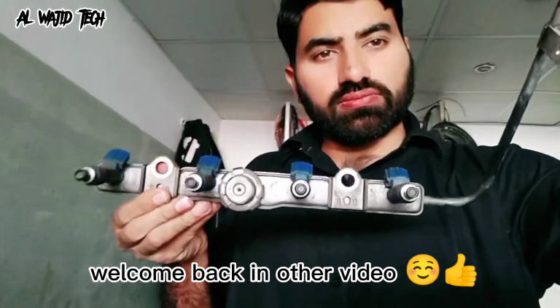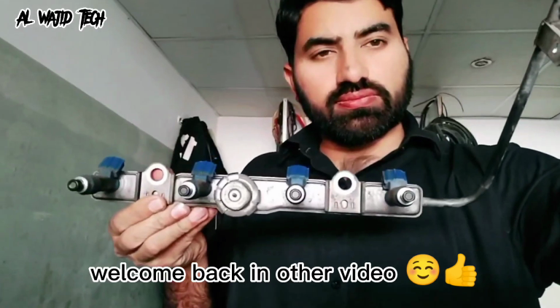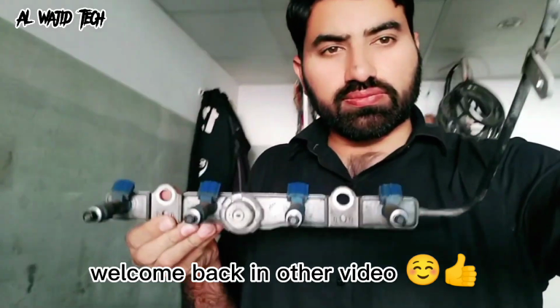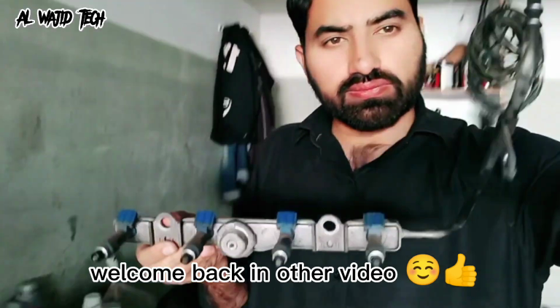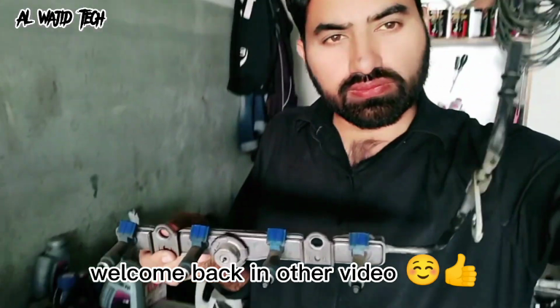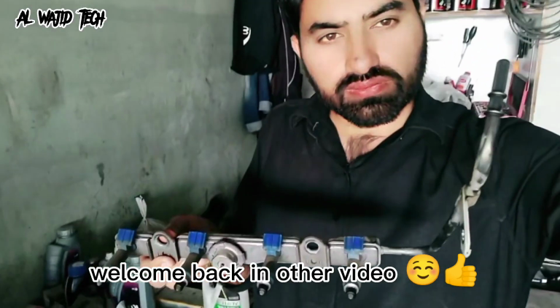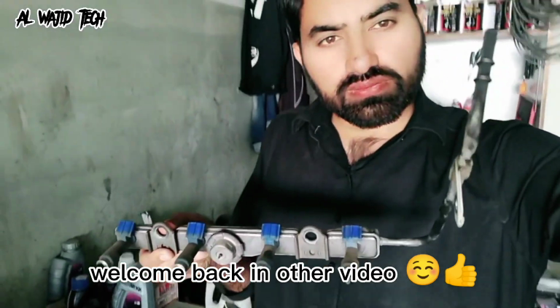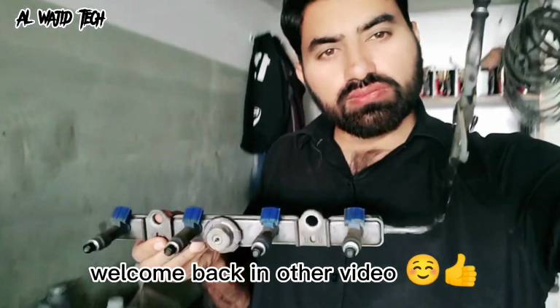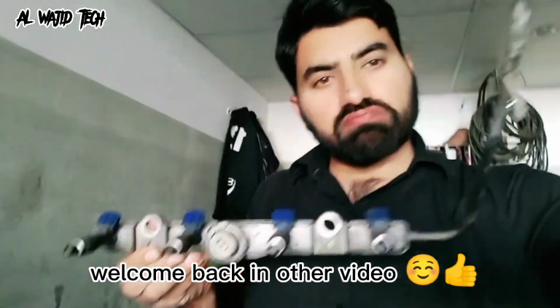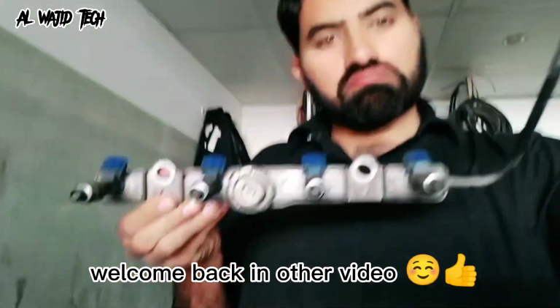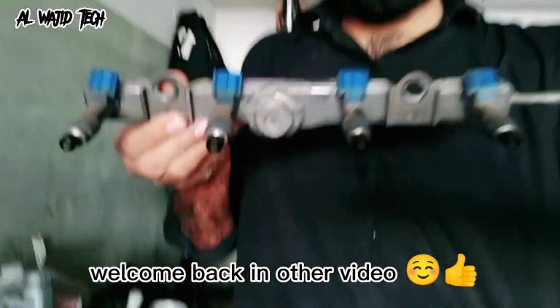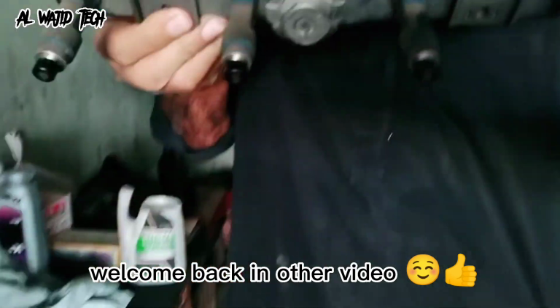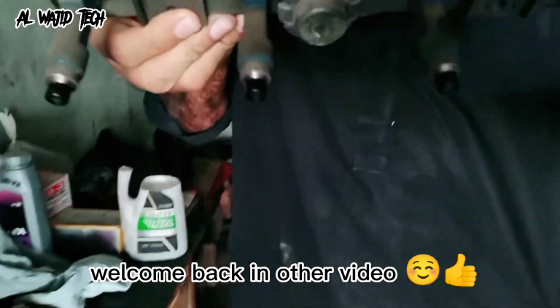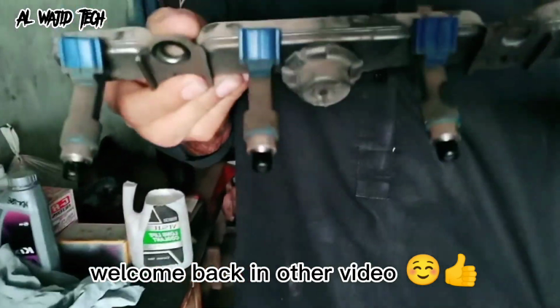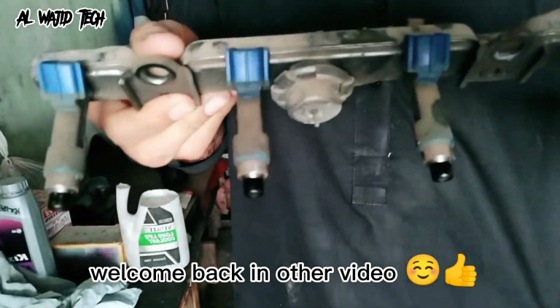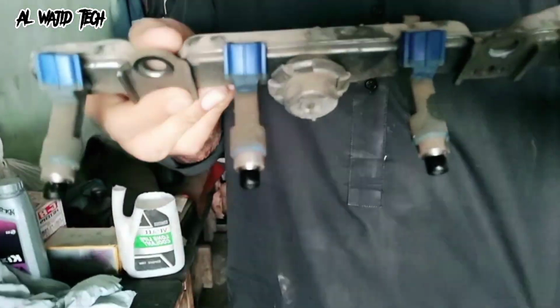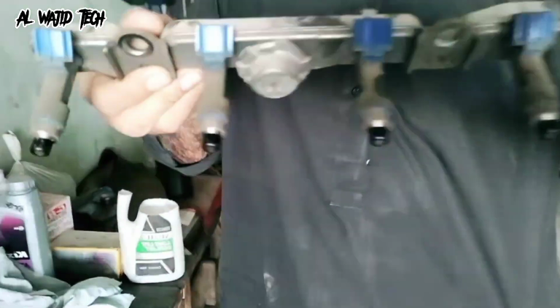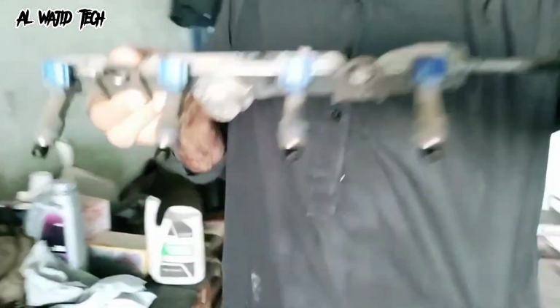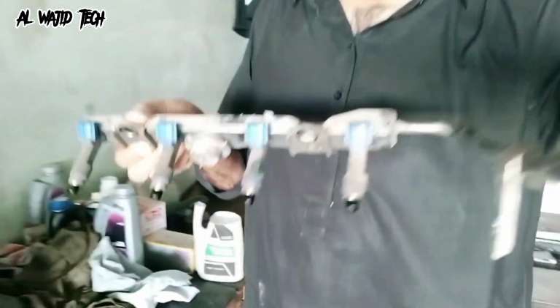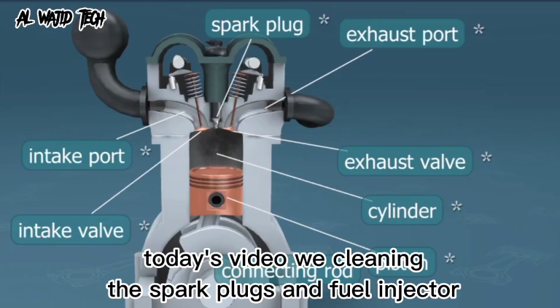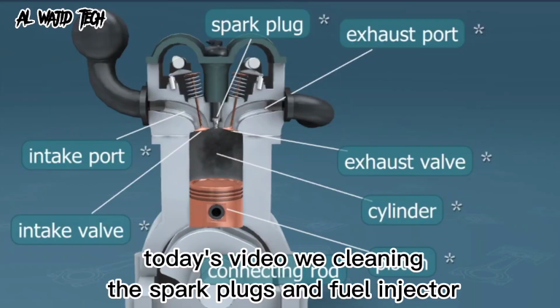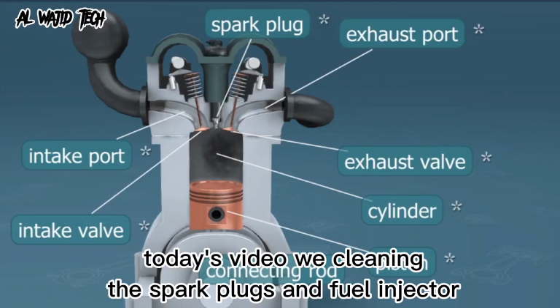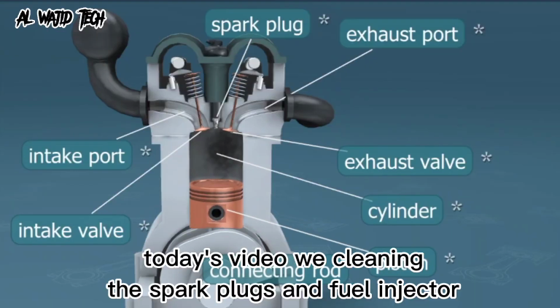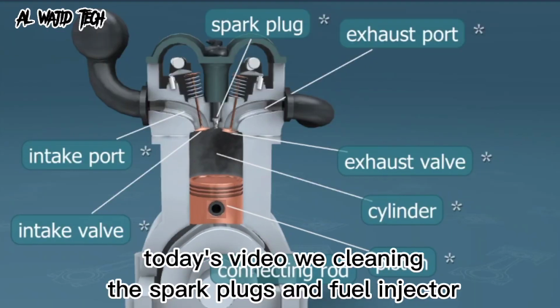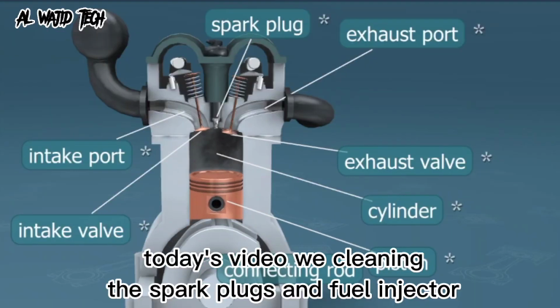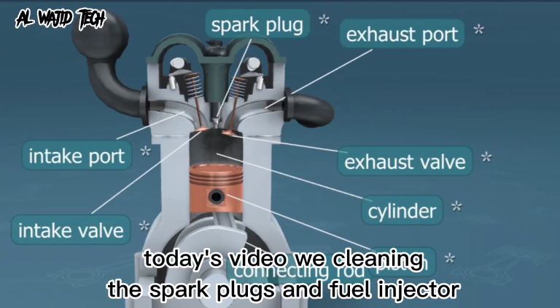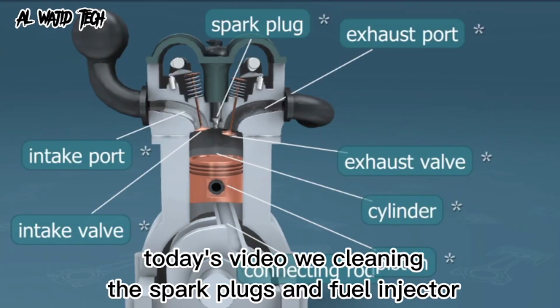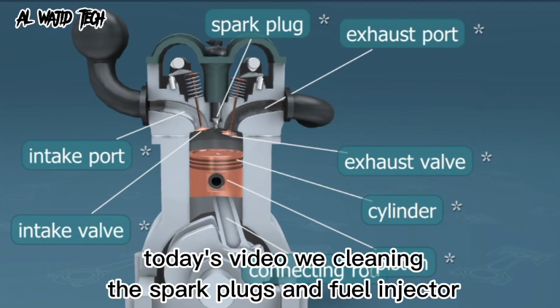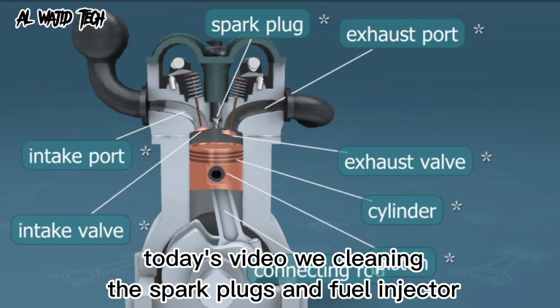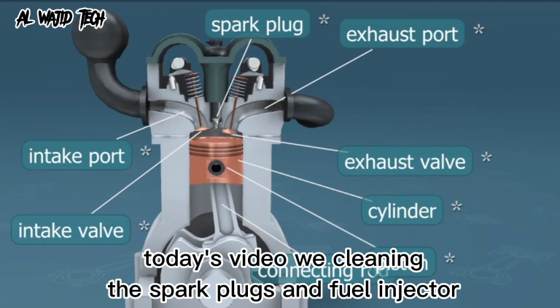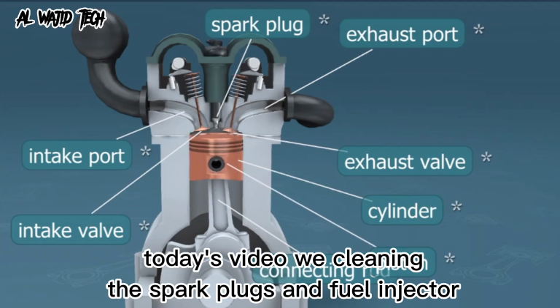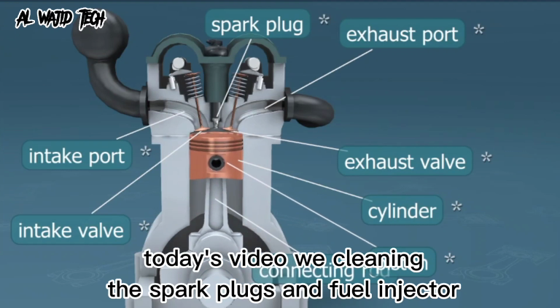Hello everyone and welcome to my channel. Today we are going to talk about how to clean your spark plugs and fuel injectors.